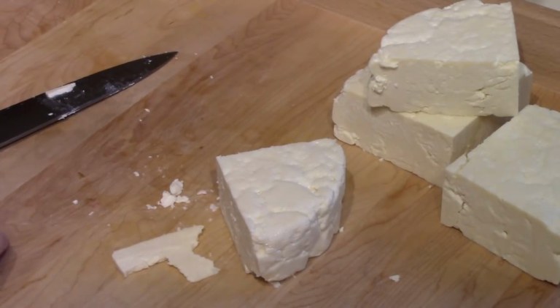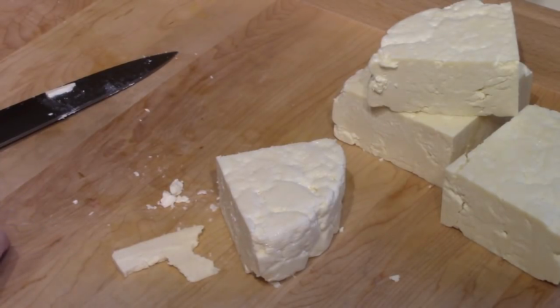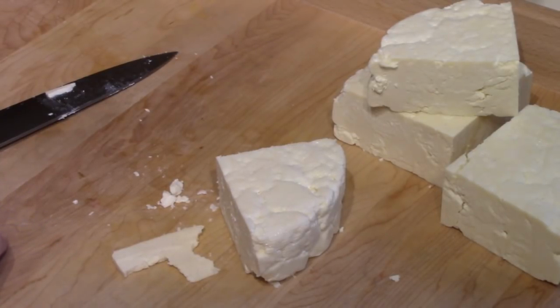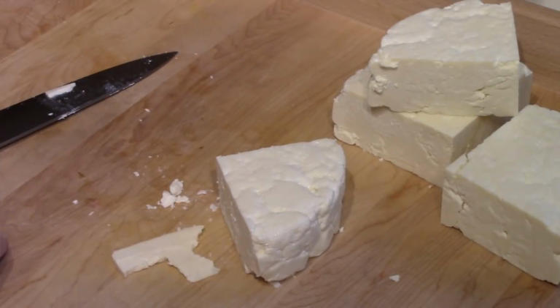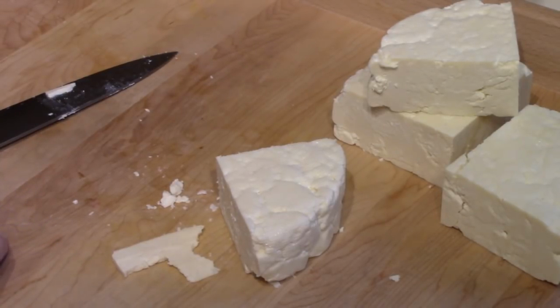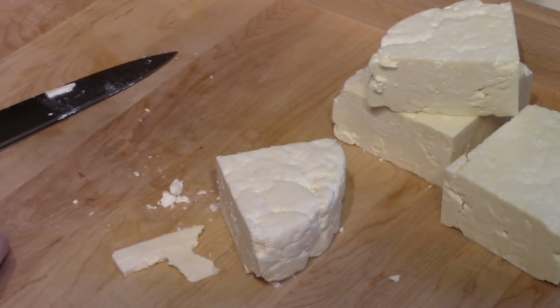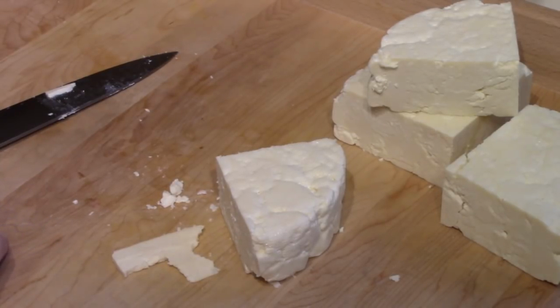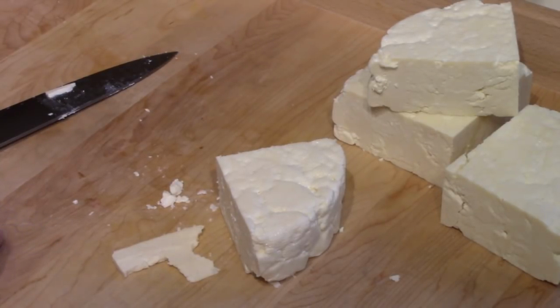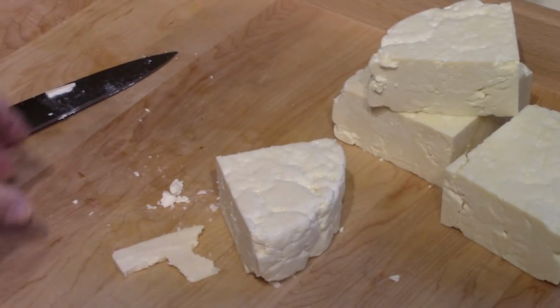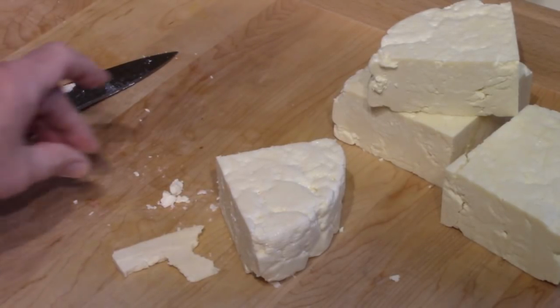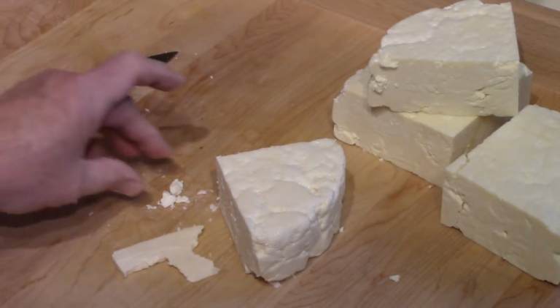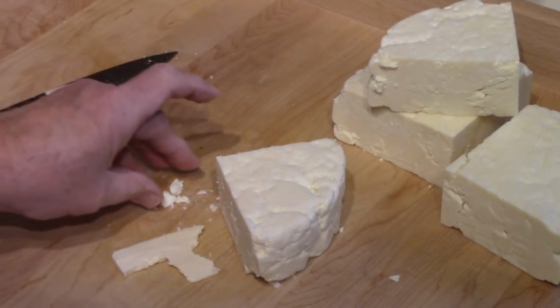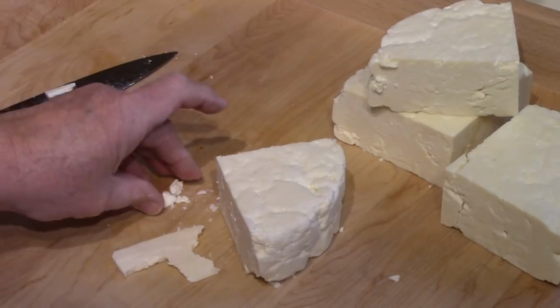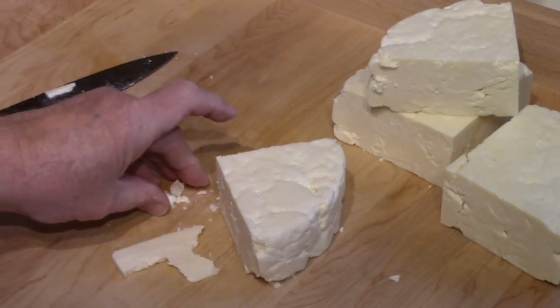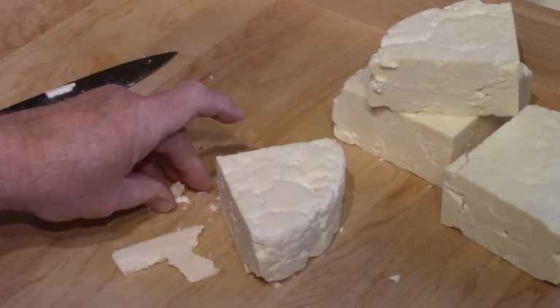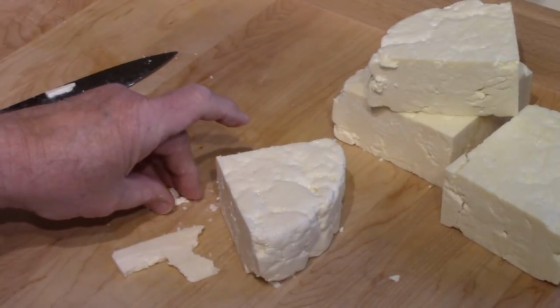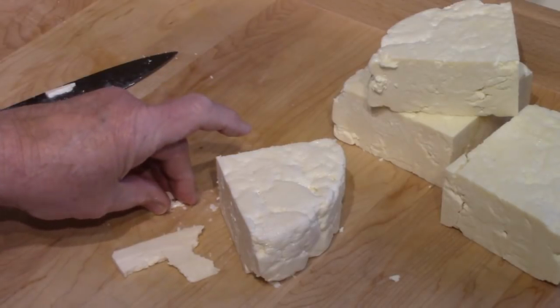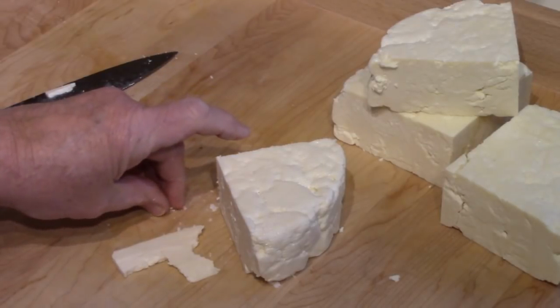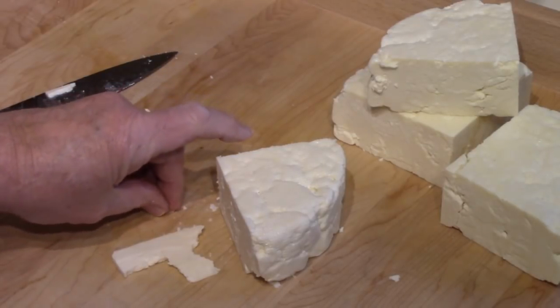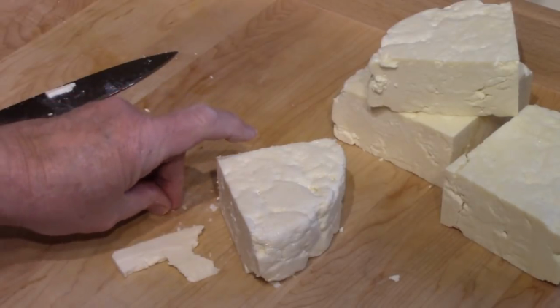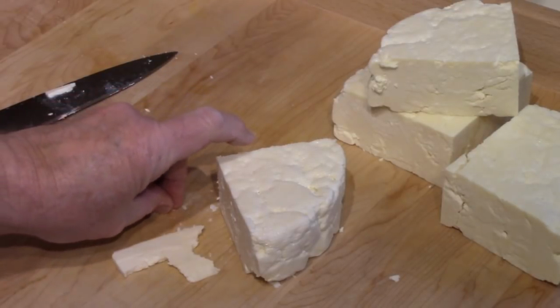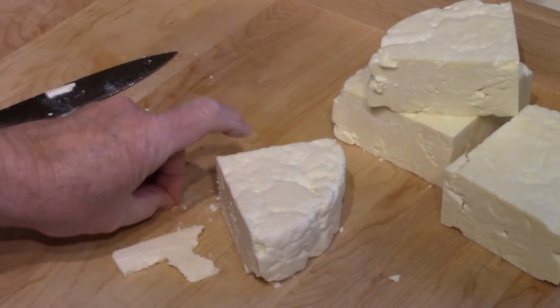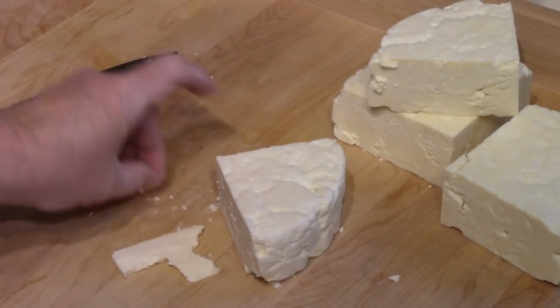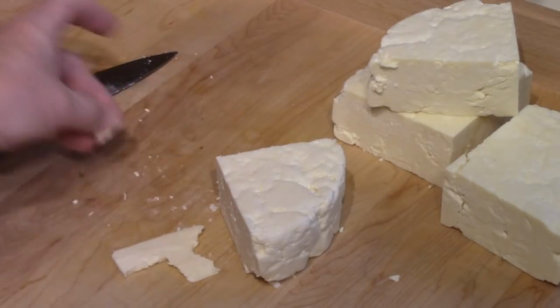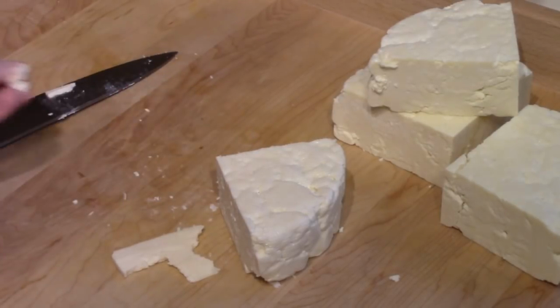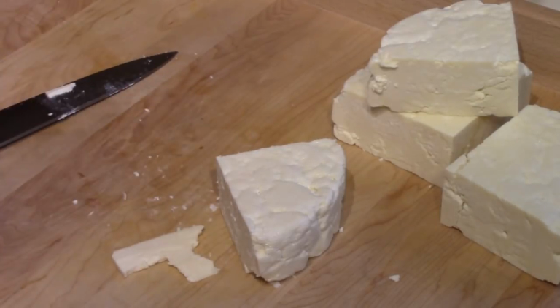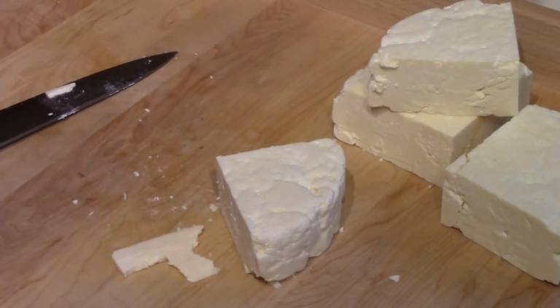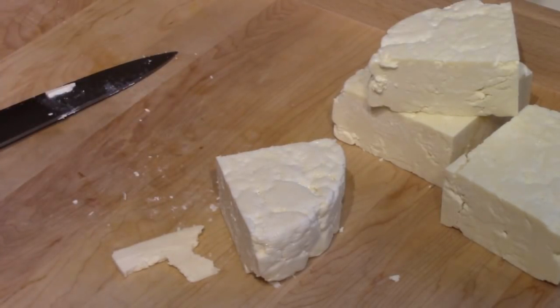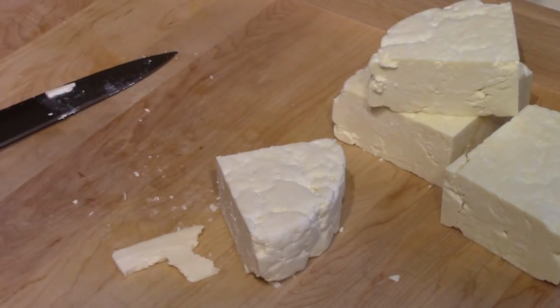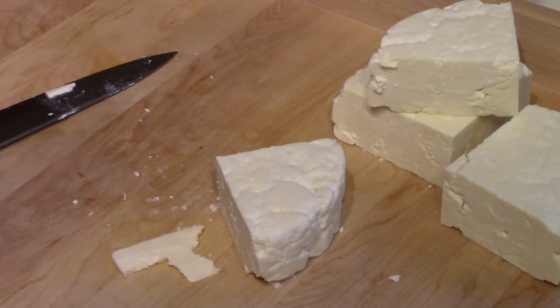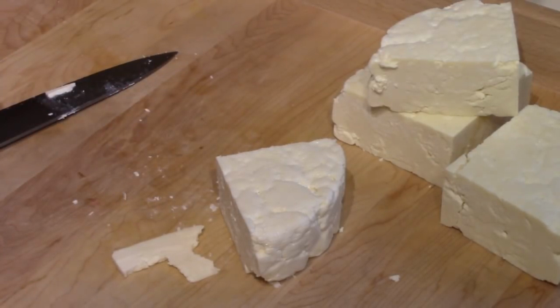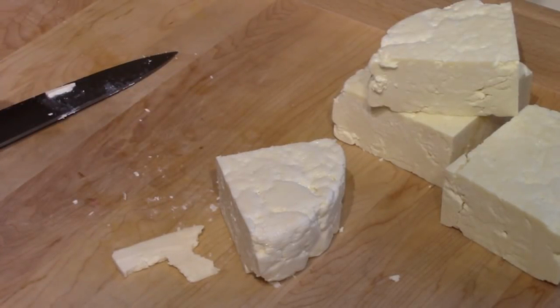Well, thank you for watching — there's another cheese cut and tasted.